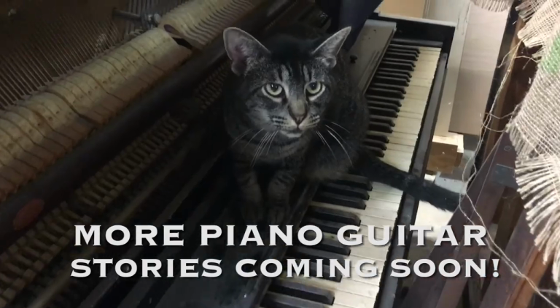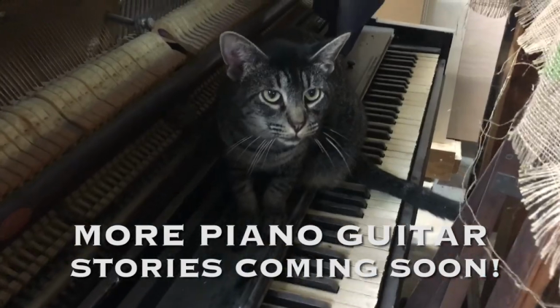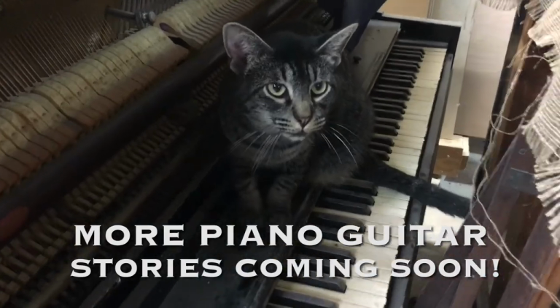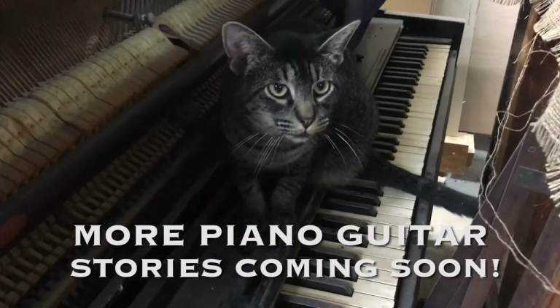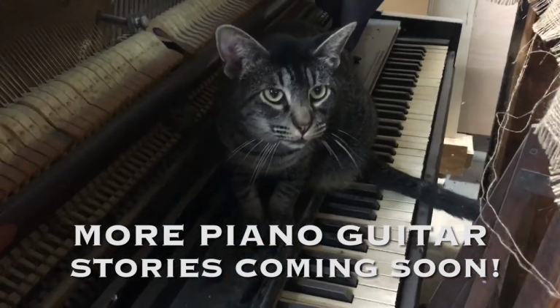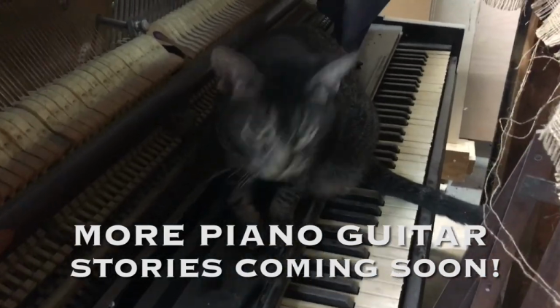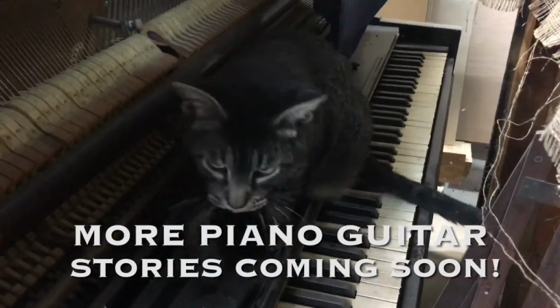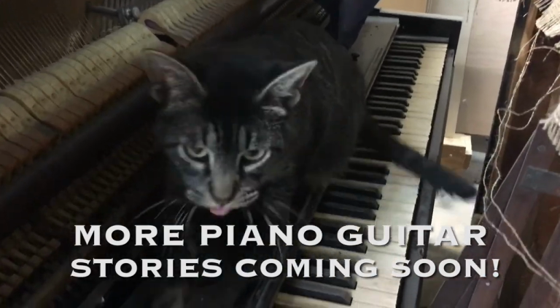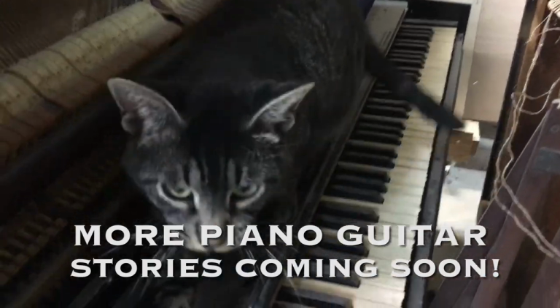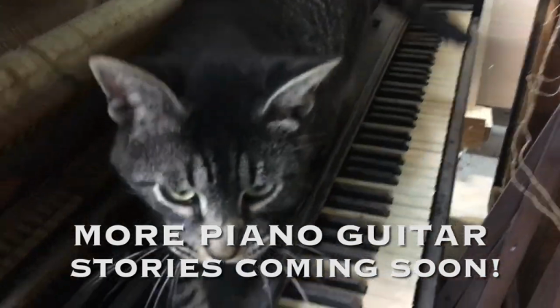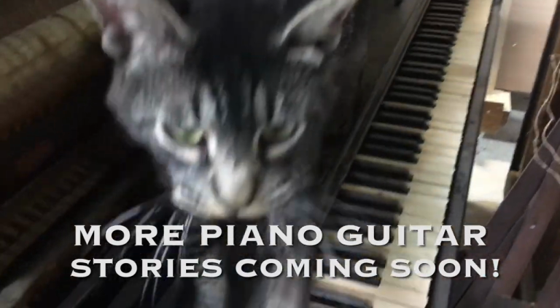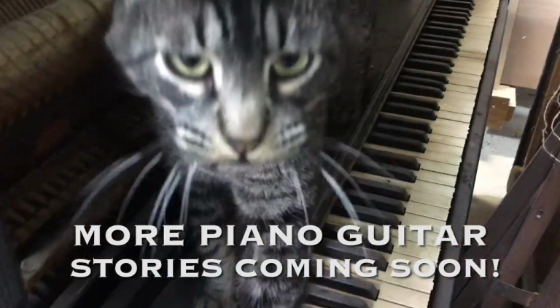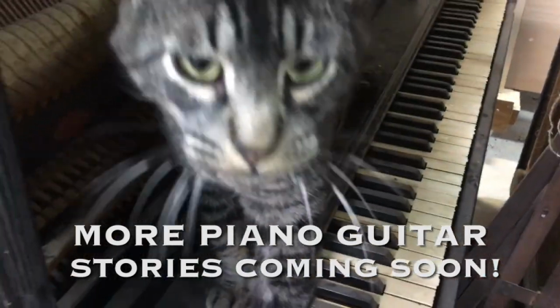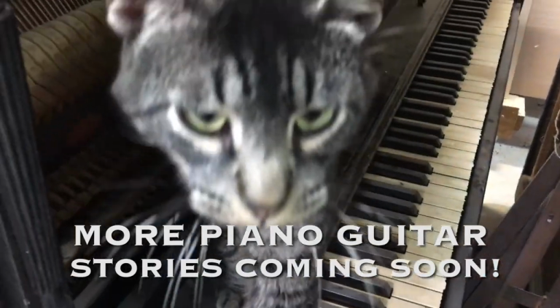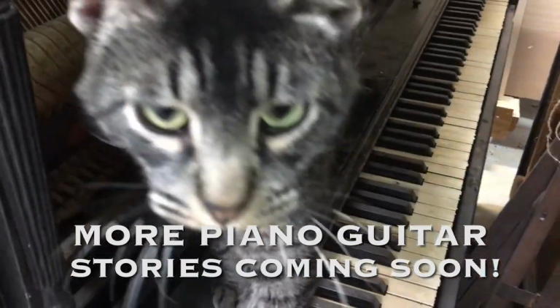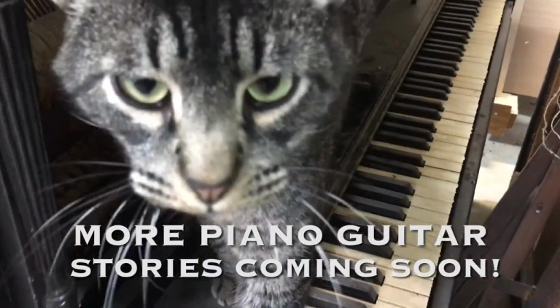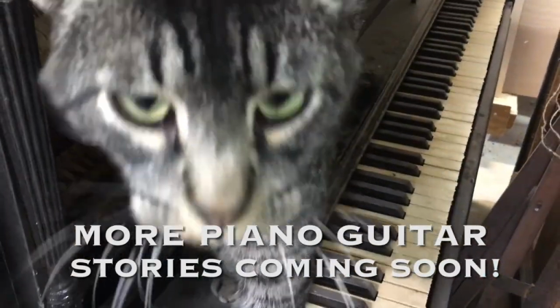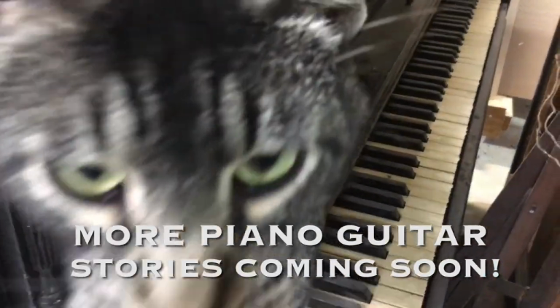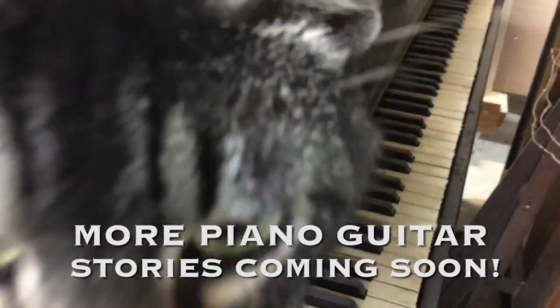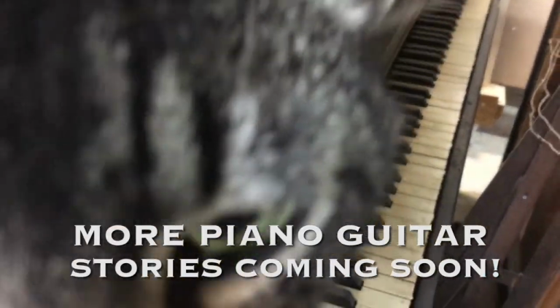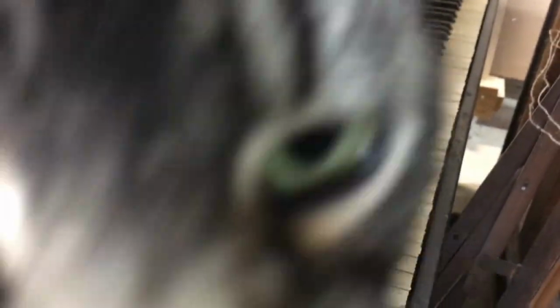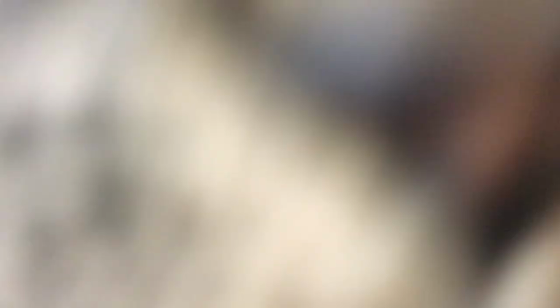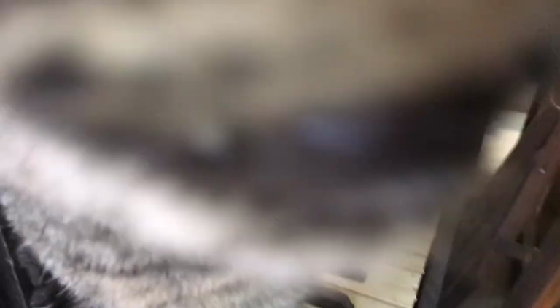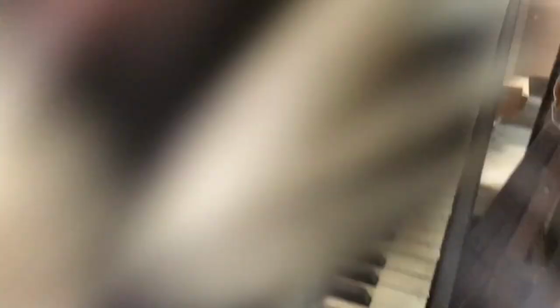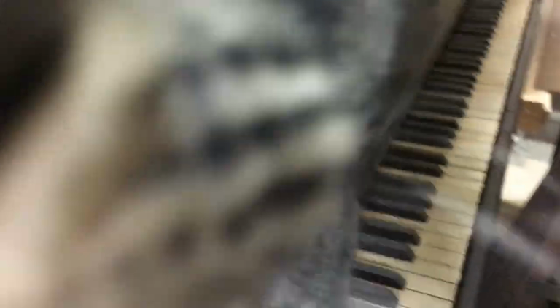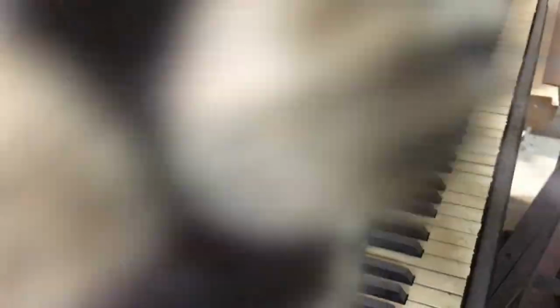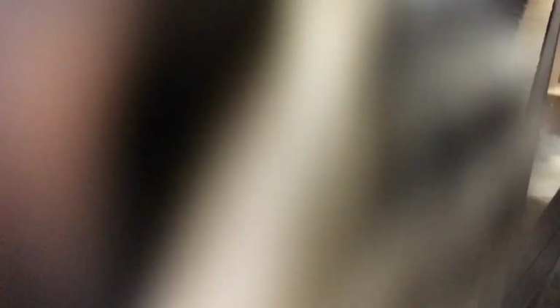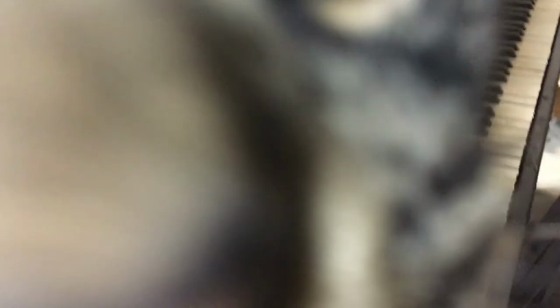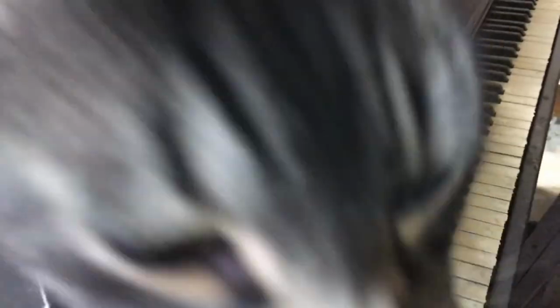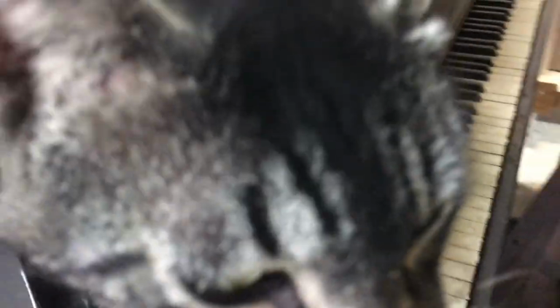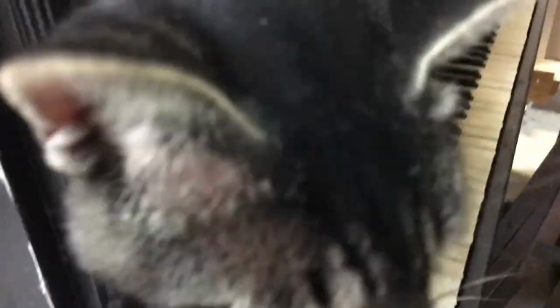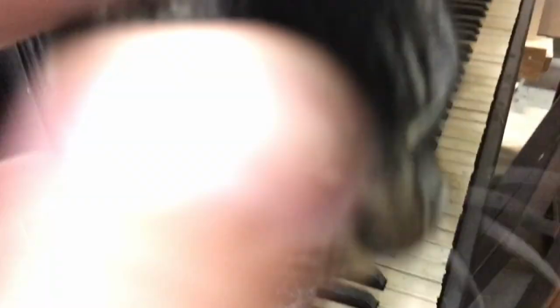You going to play us a song, Benny? Meow. Meow. Meow.